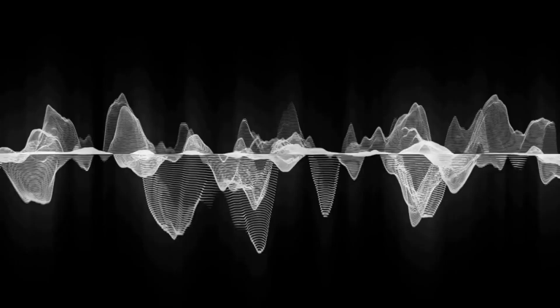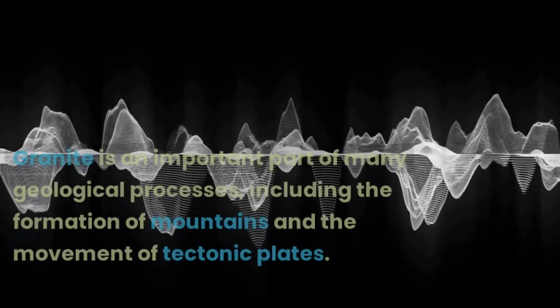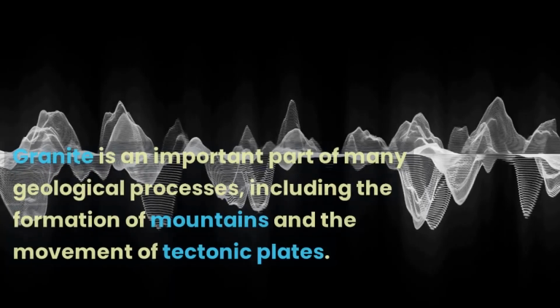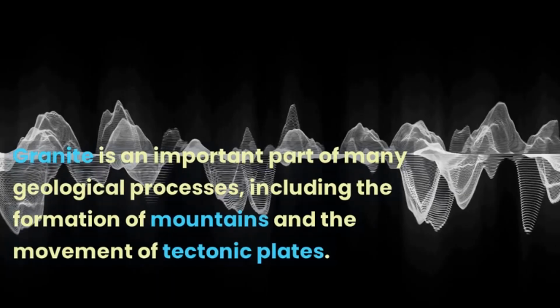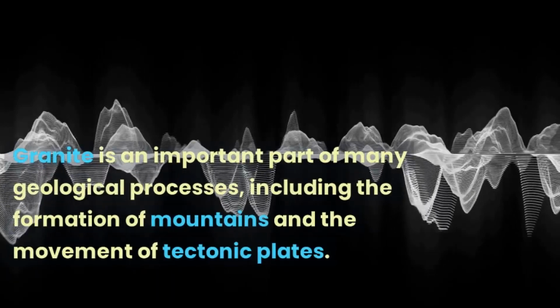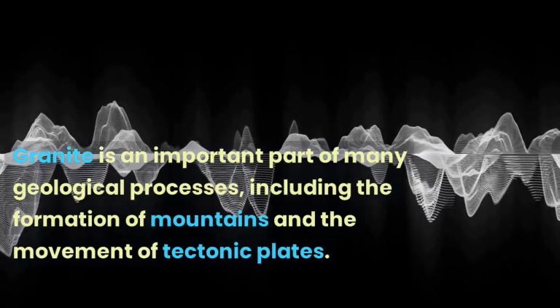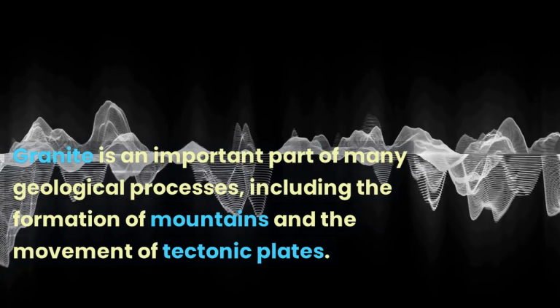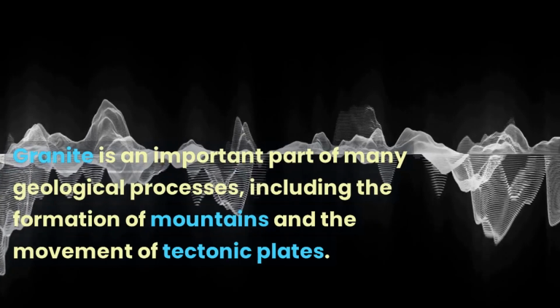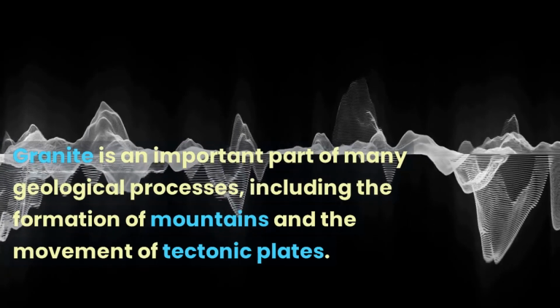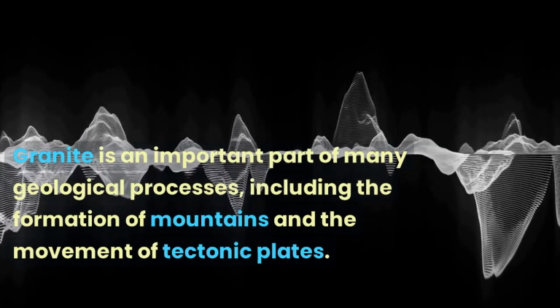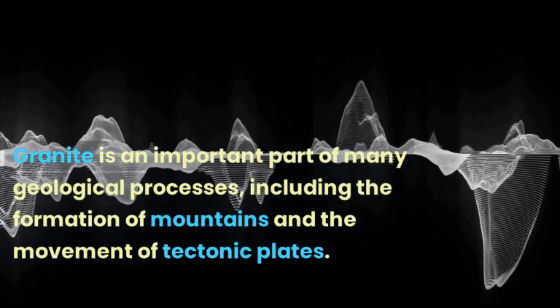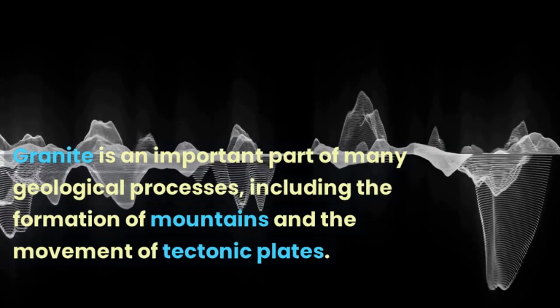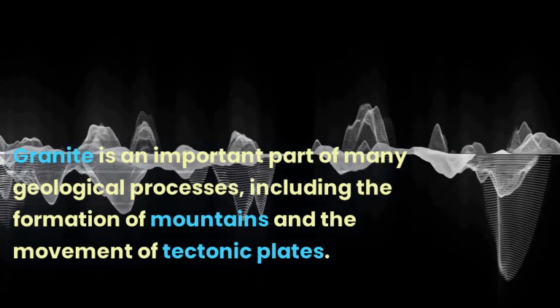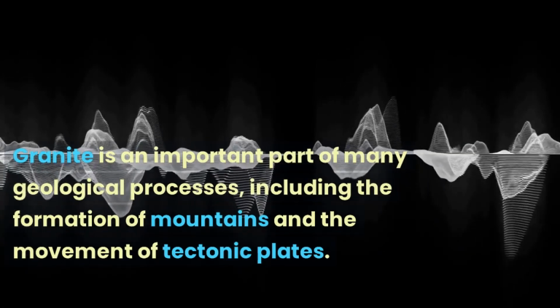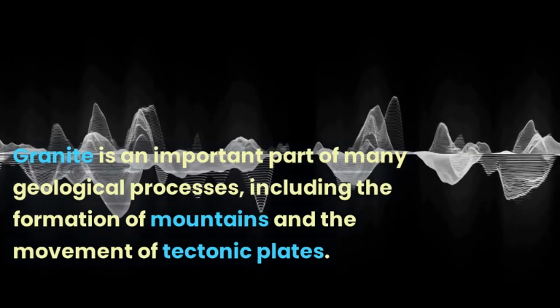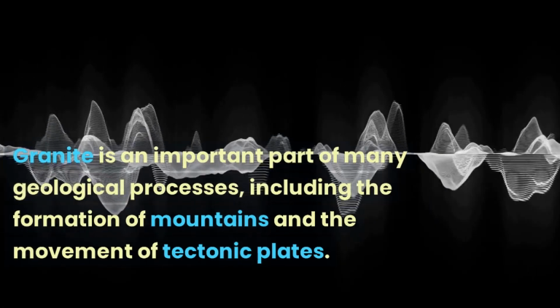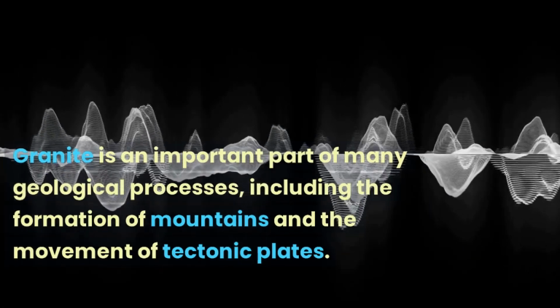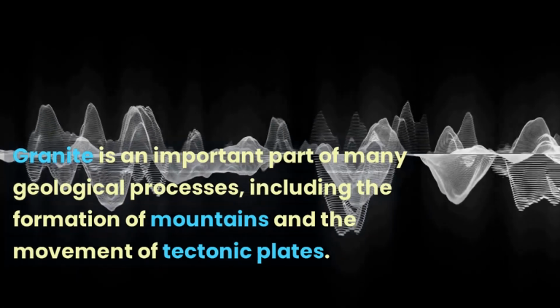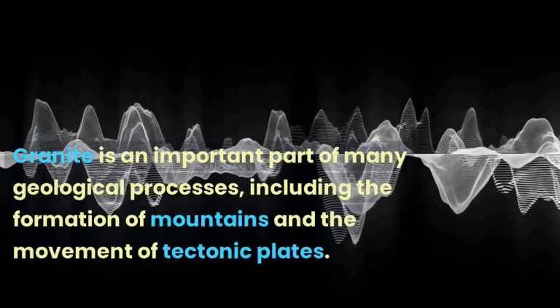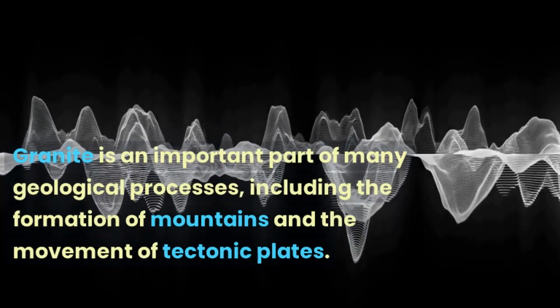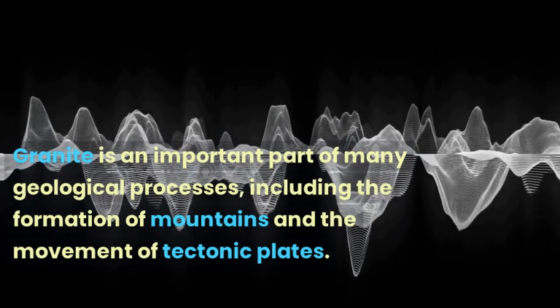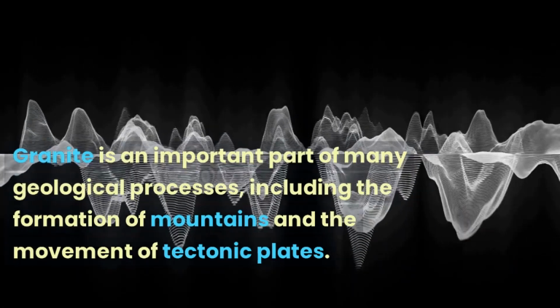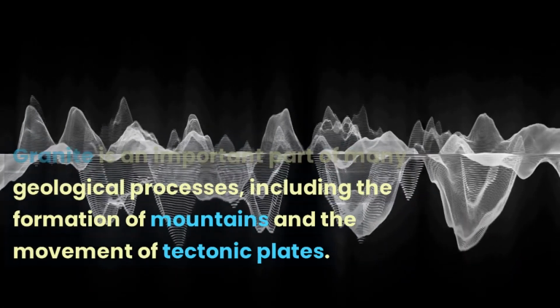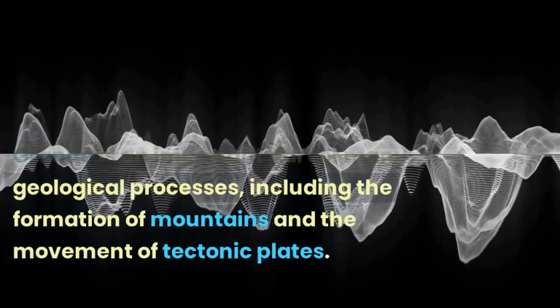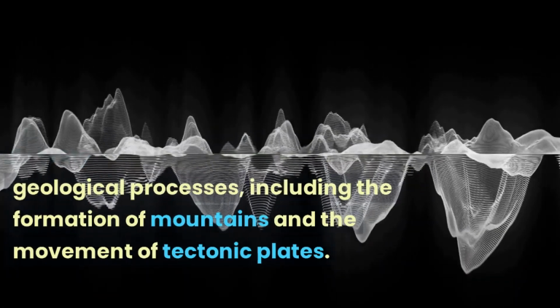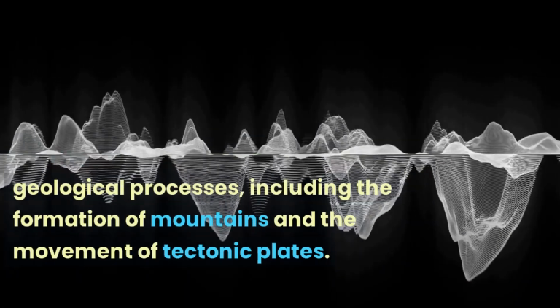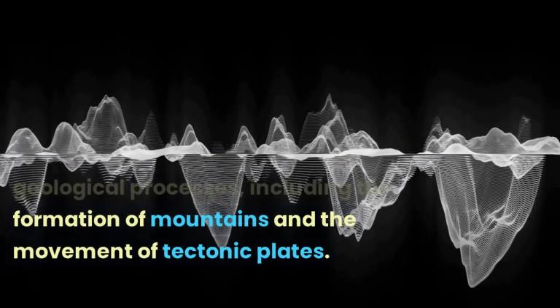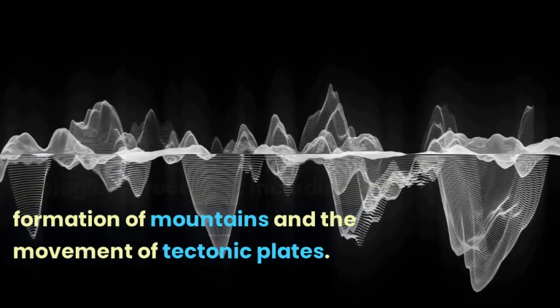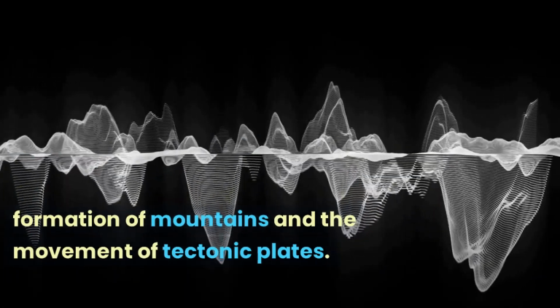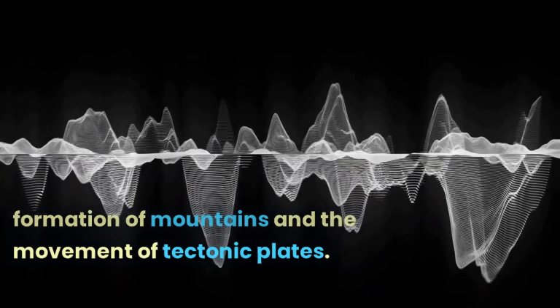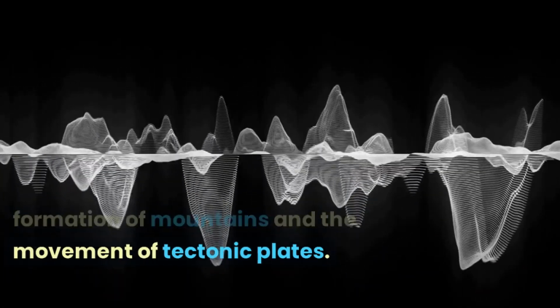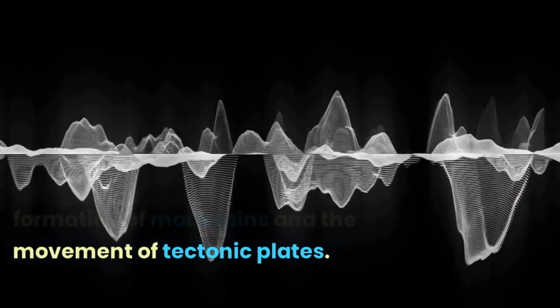Granite is an important part of many geological processes, including the formation of mountains and the movement of tectonic plates.